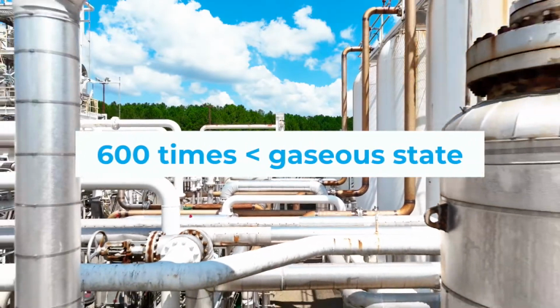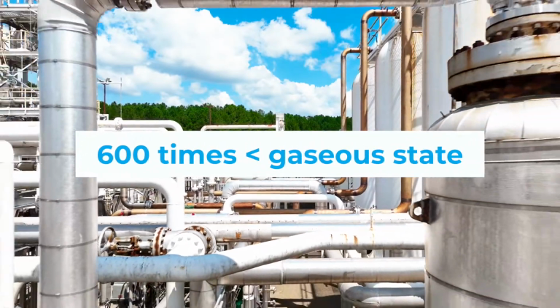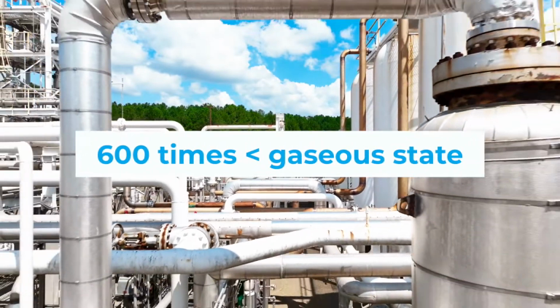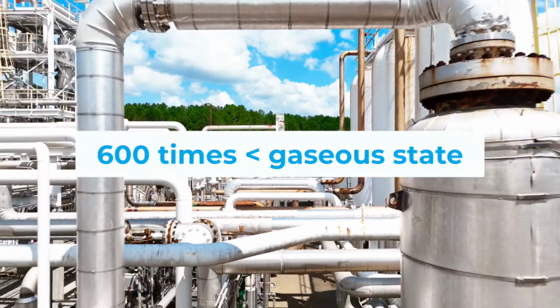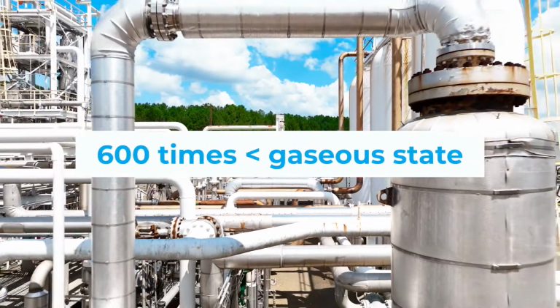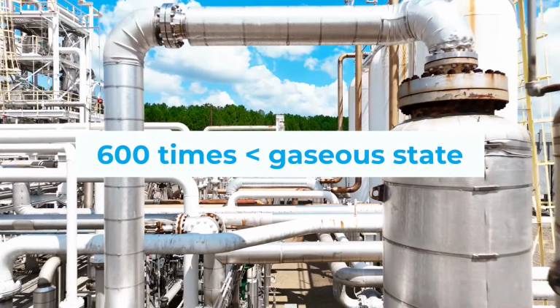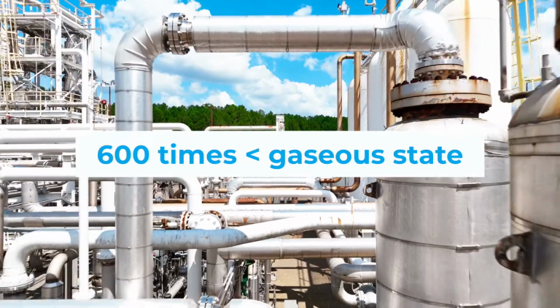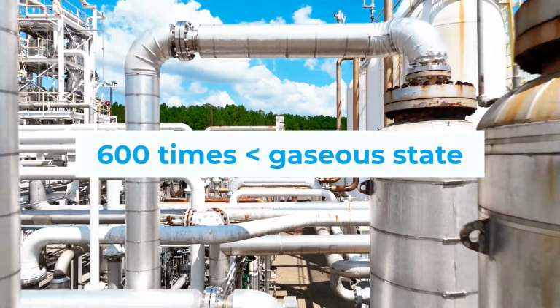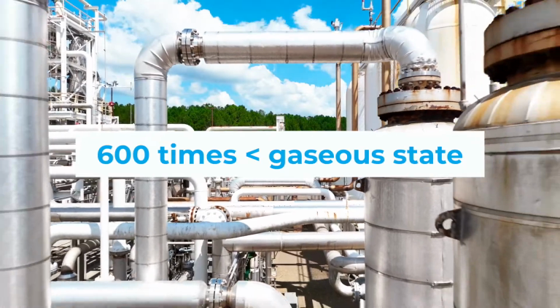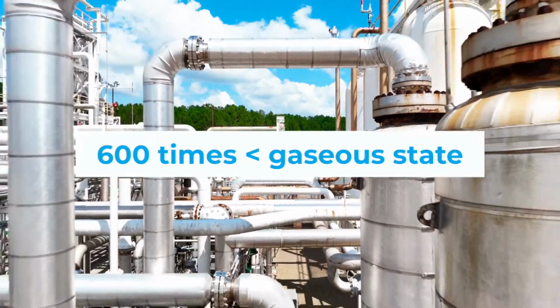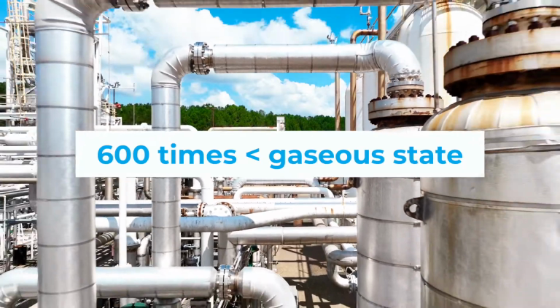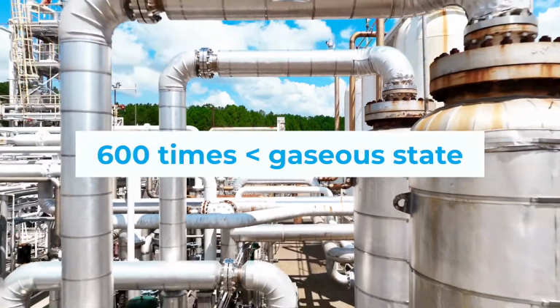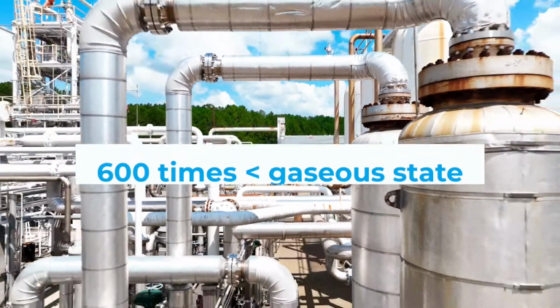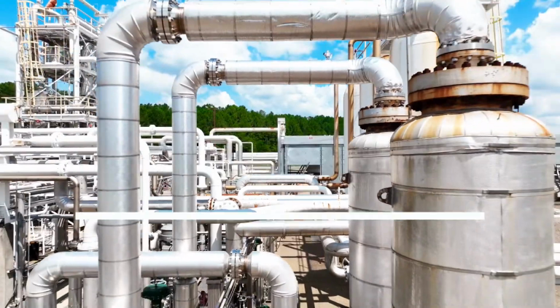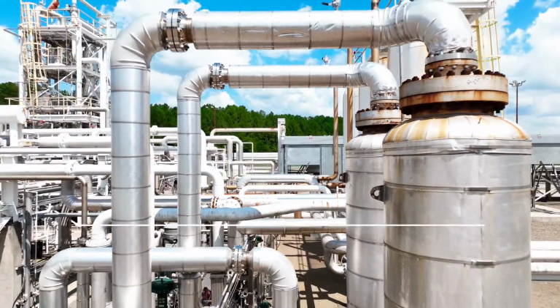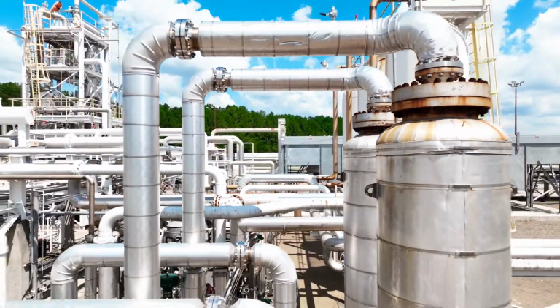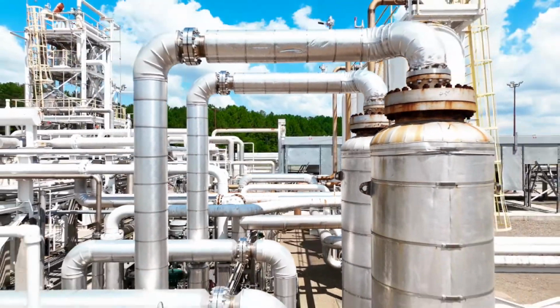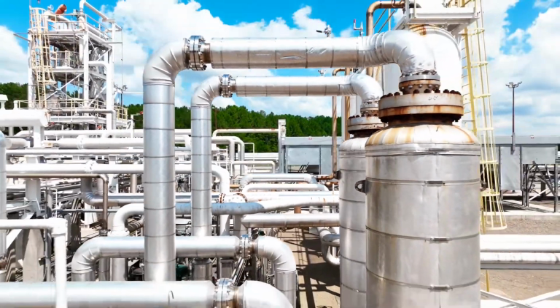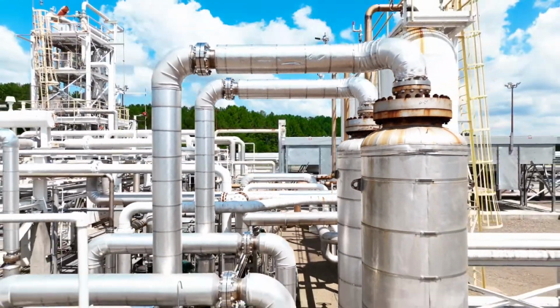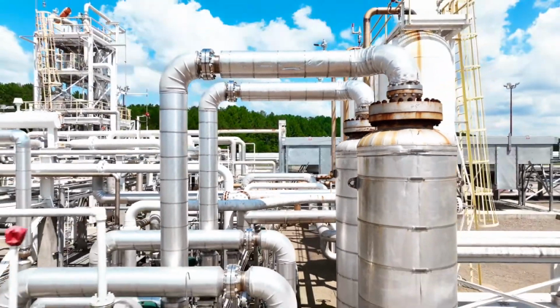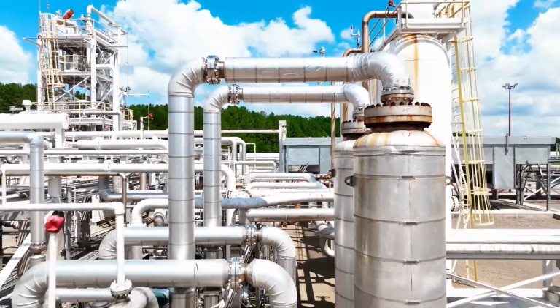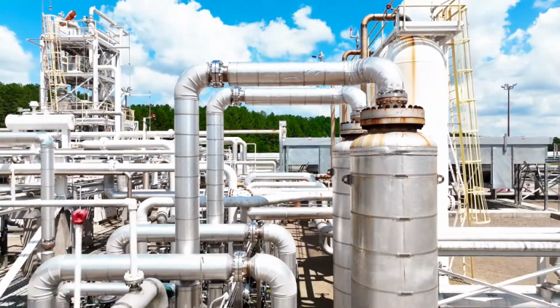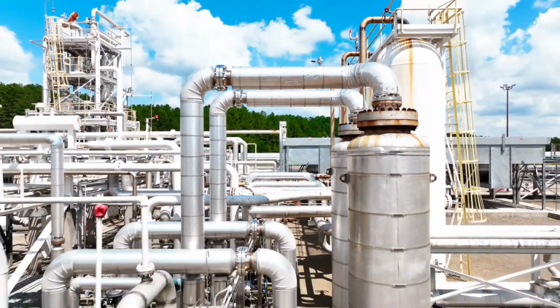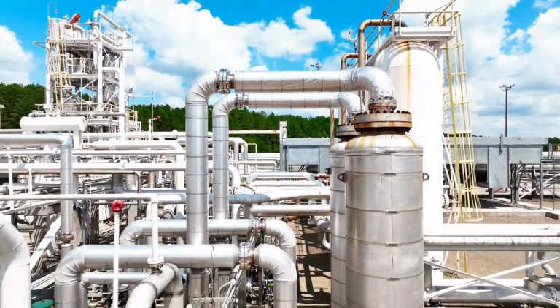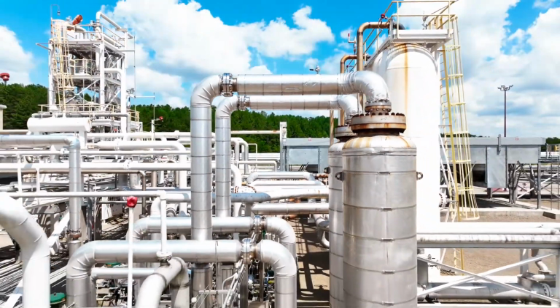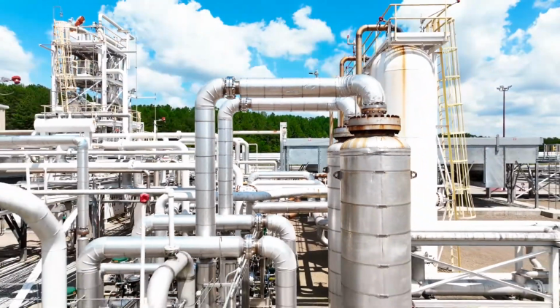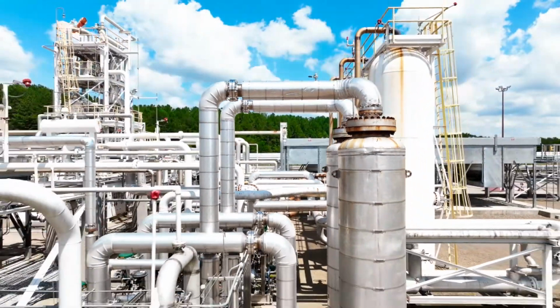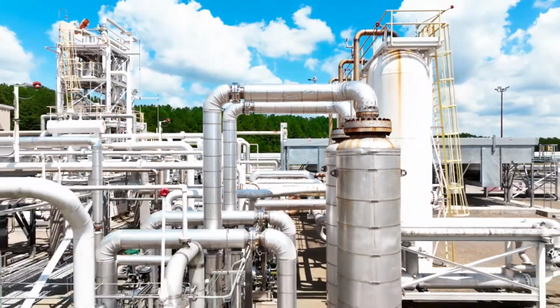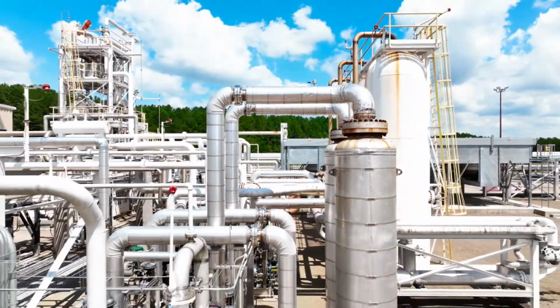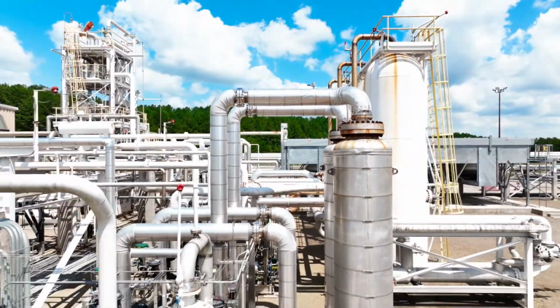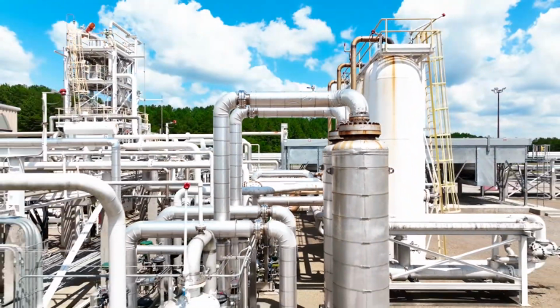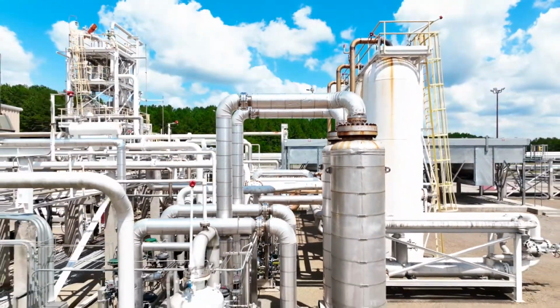During winter, it is returned to its gaseous state, or vaporized, for use by our customers.